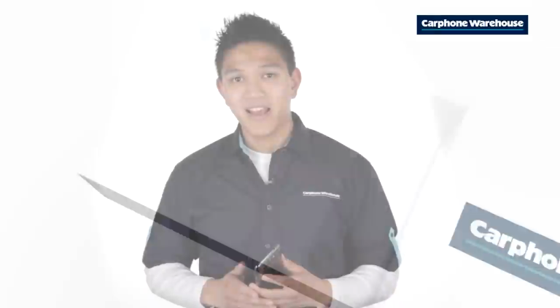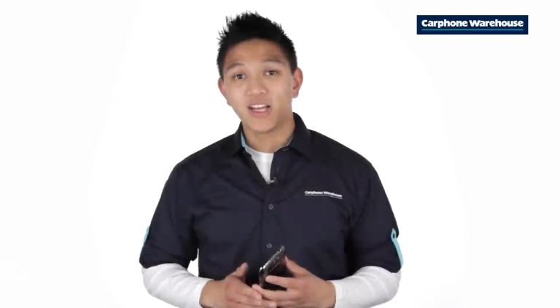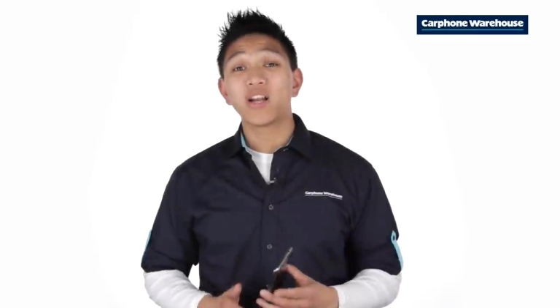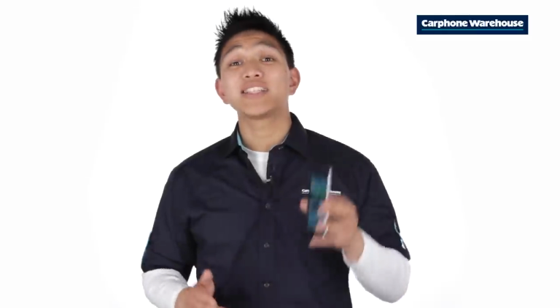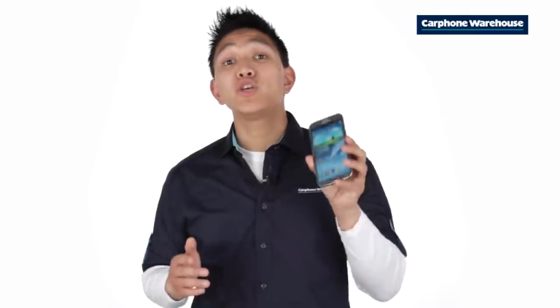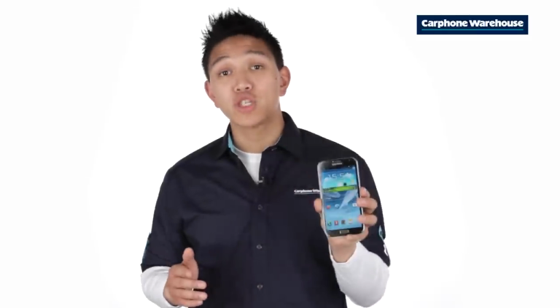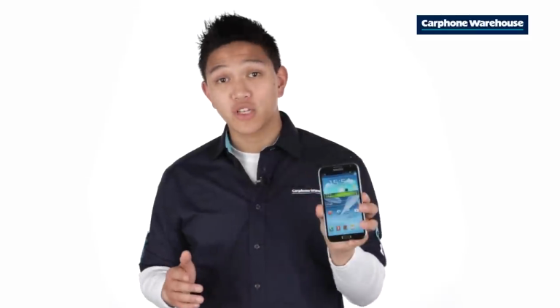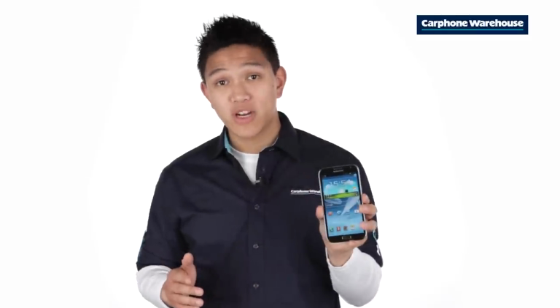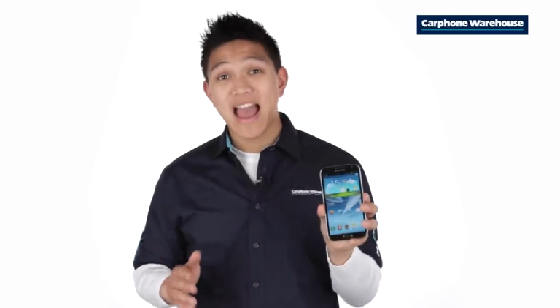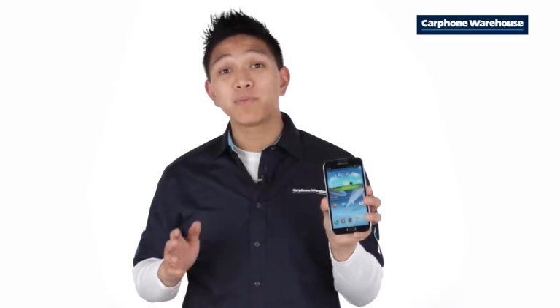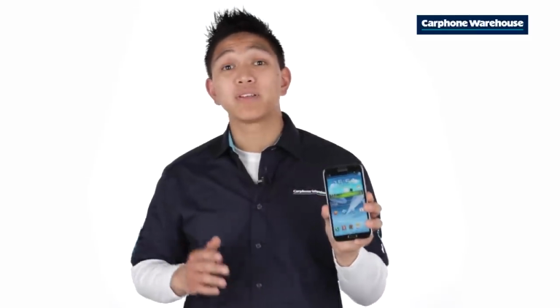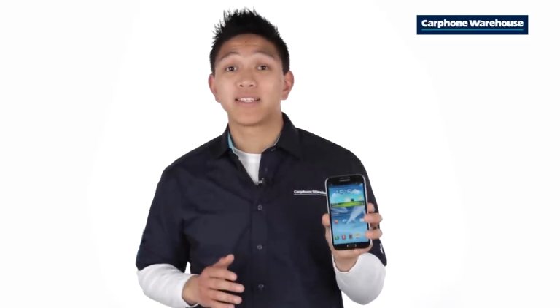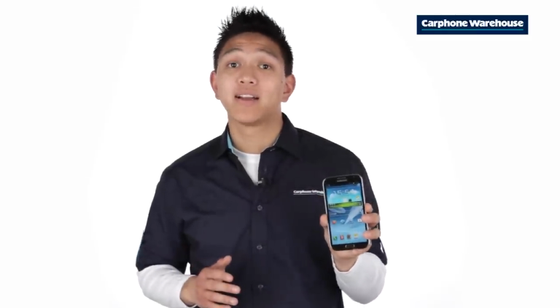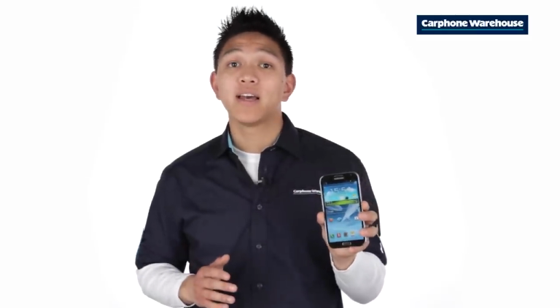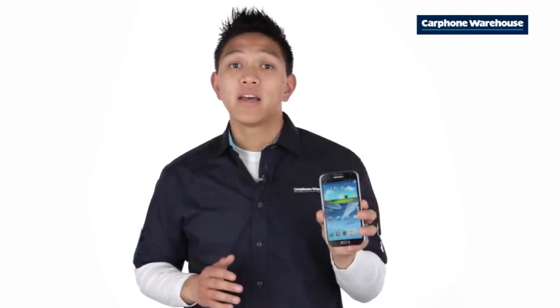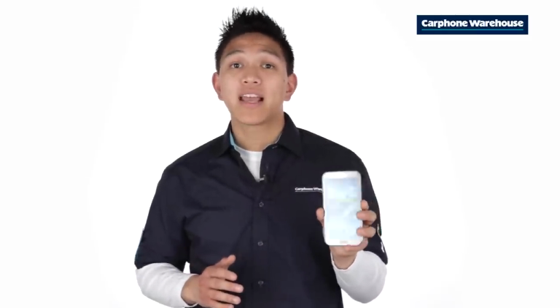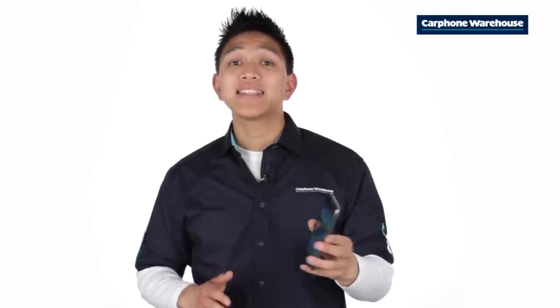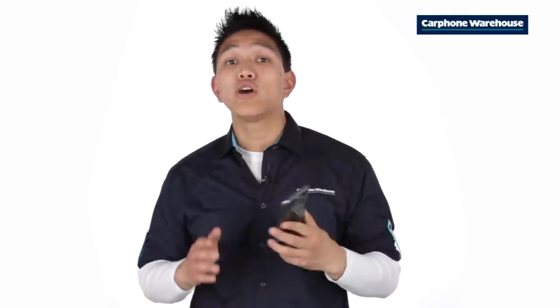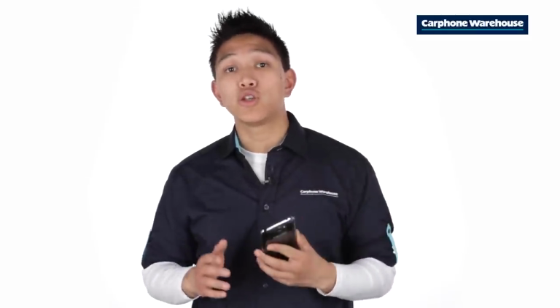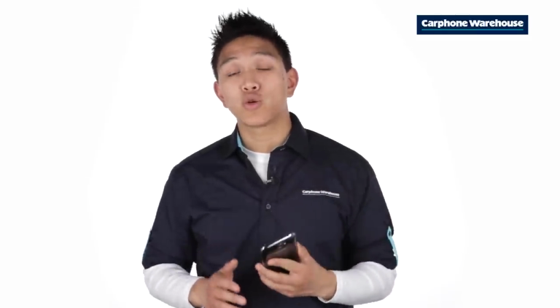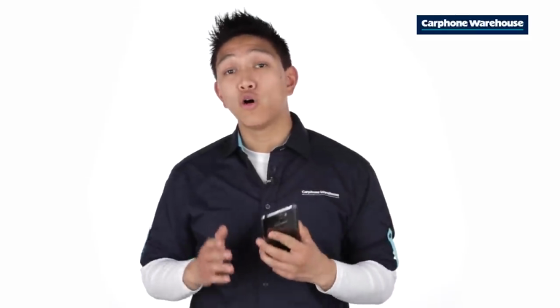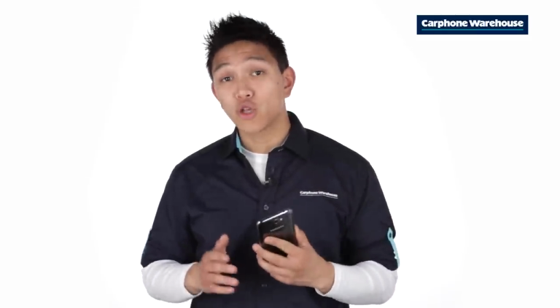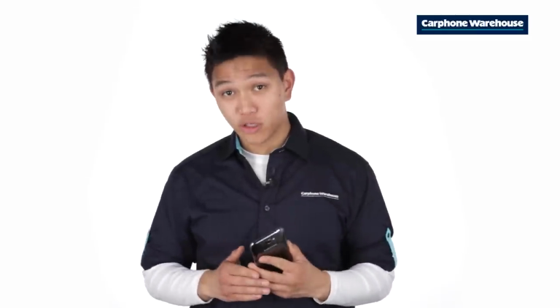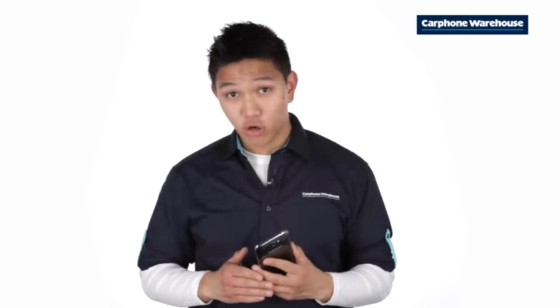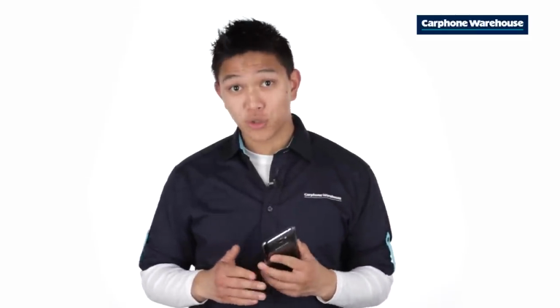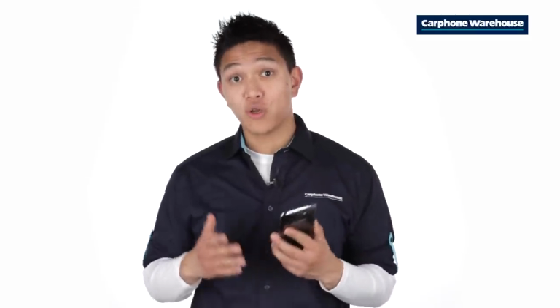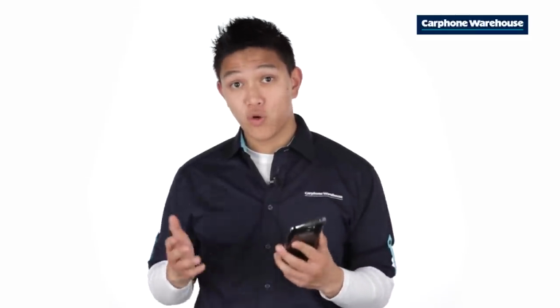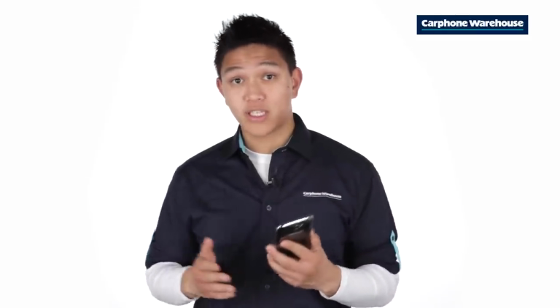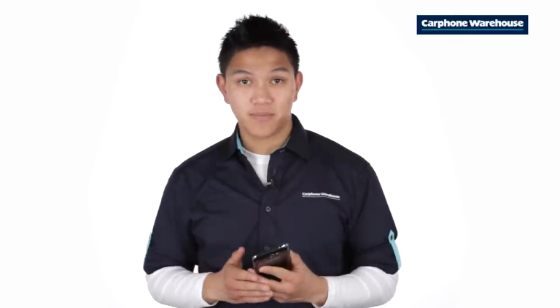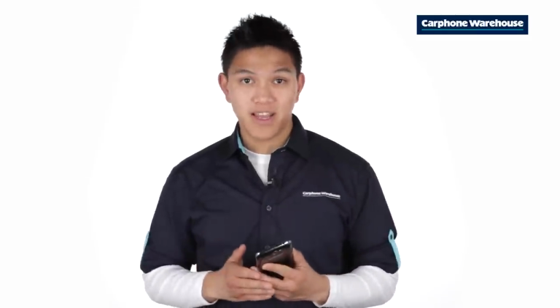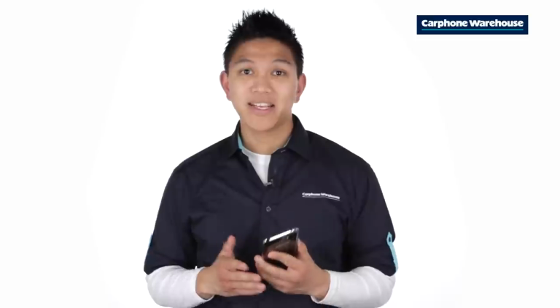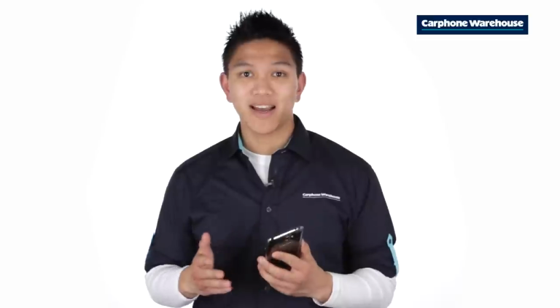As well as its huge touchscreen and built-in stylus, the Galaxy Note 2 can also be controlled using your voice. Here's how.